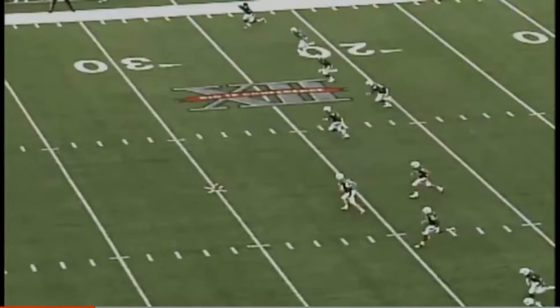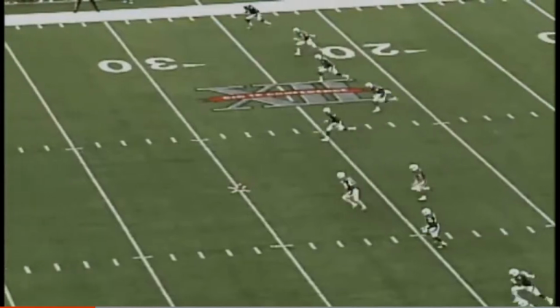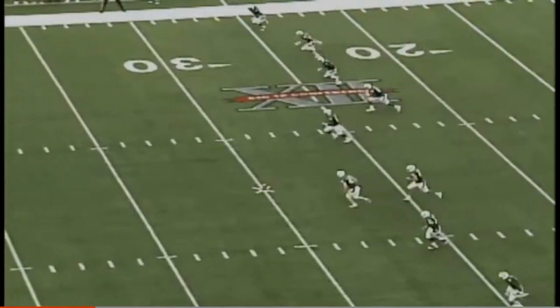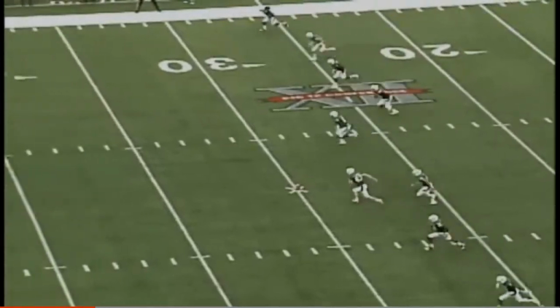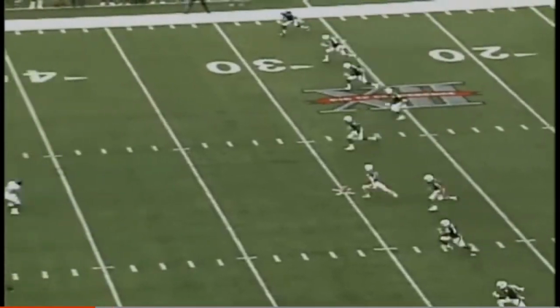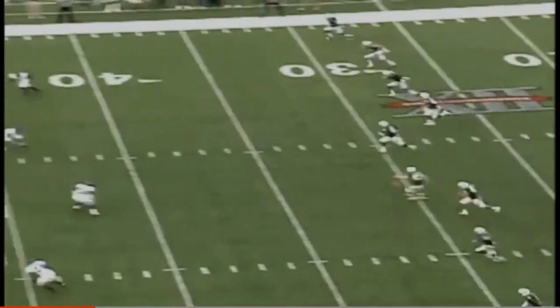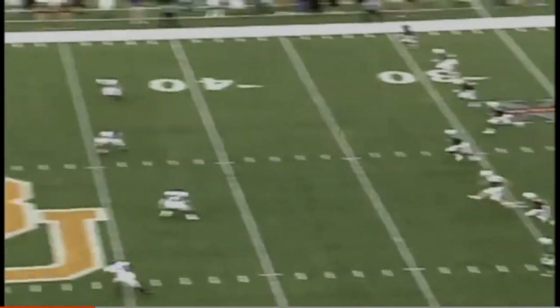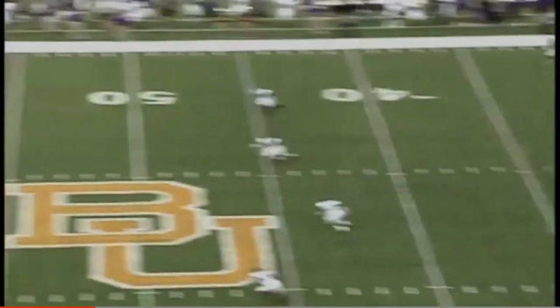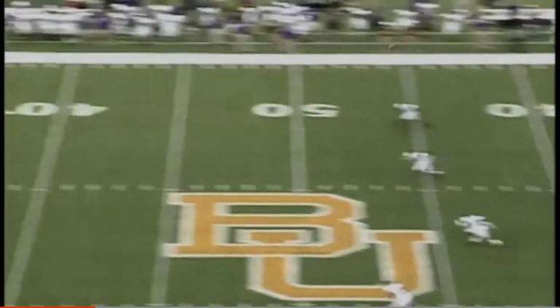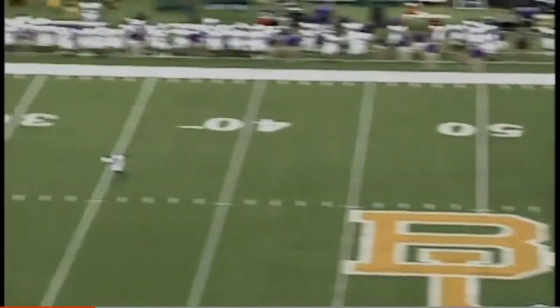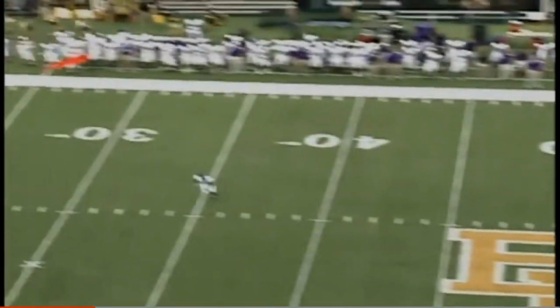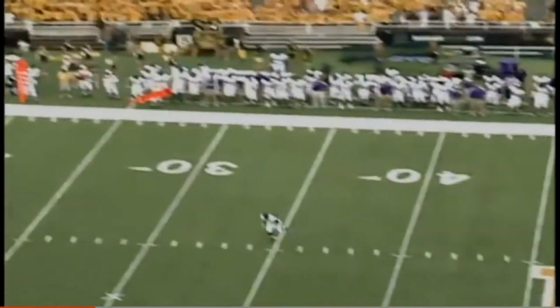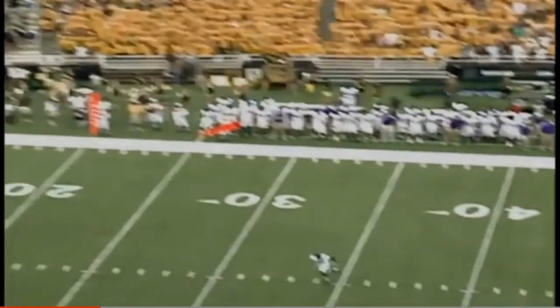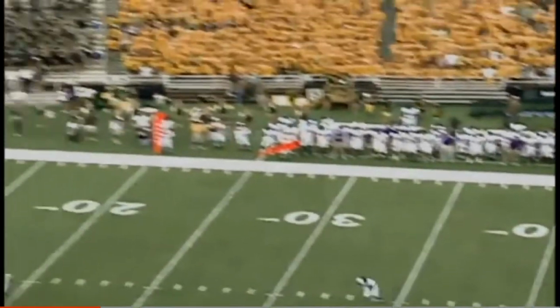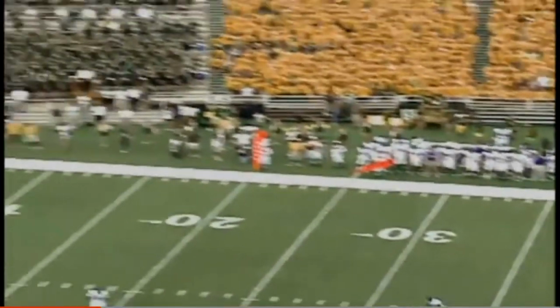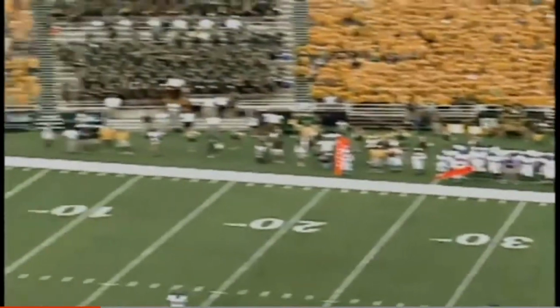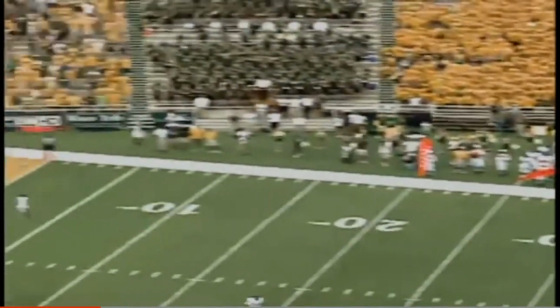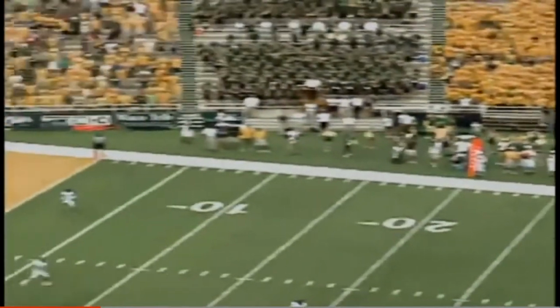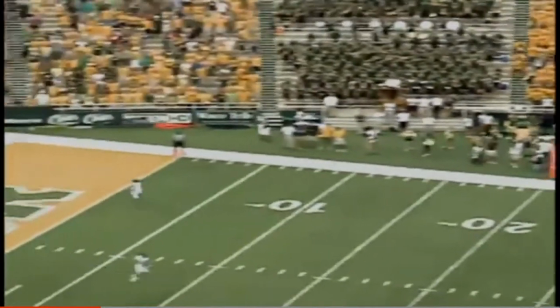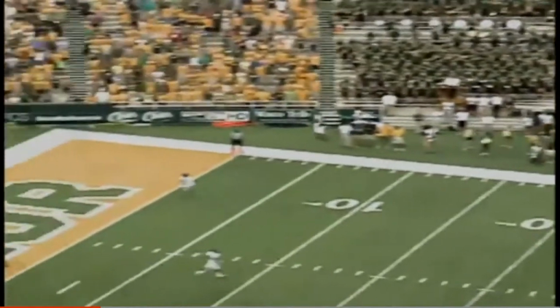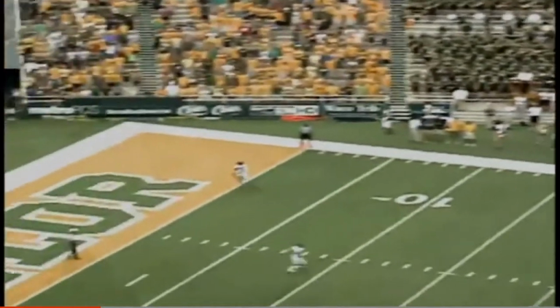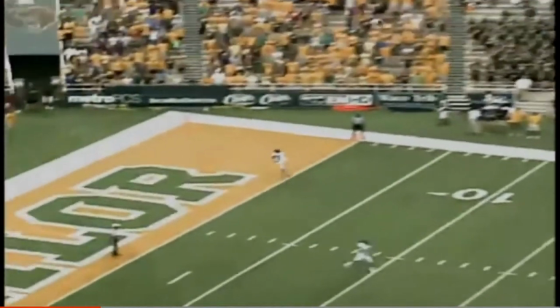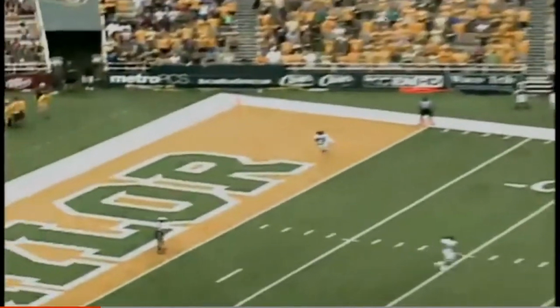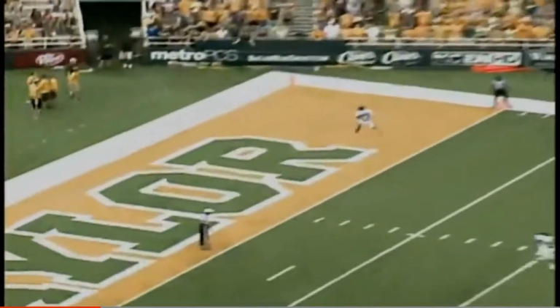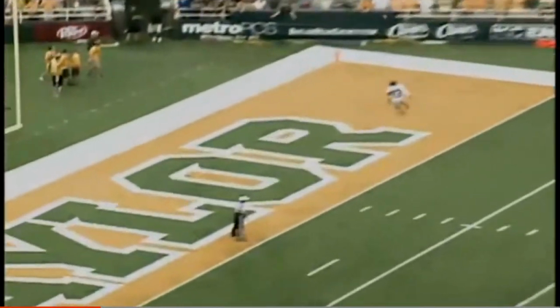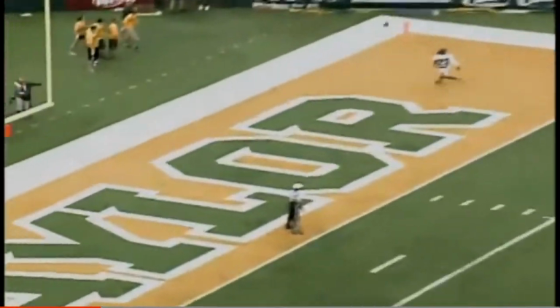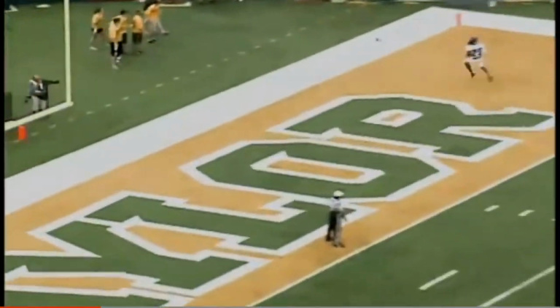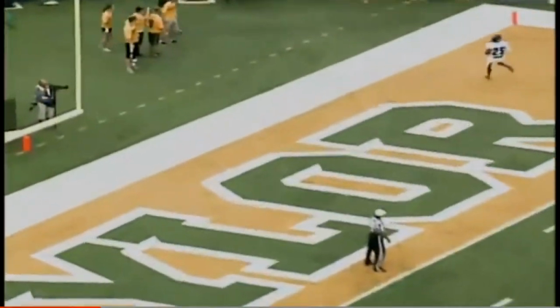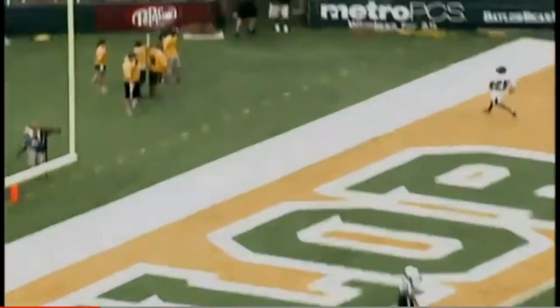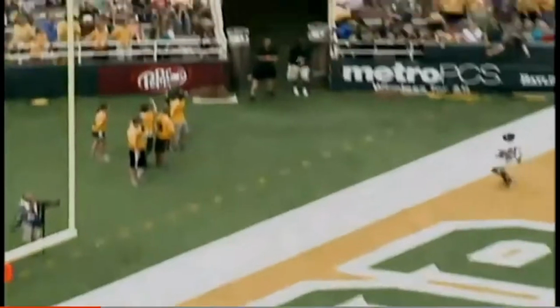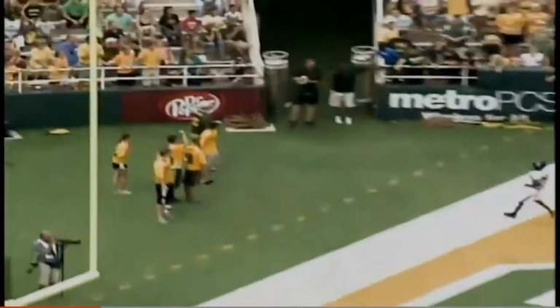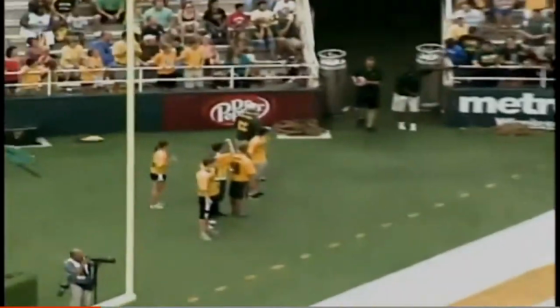Here is the kick by Aaron Jones, and talk about placement — it sails completely out of the end zone.